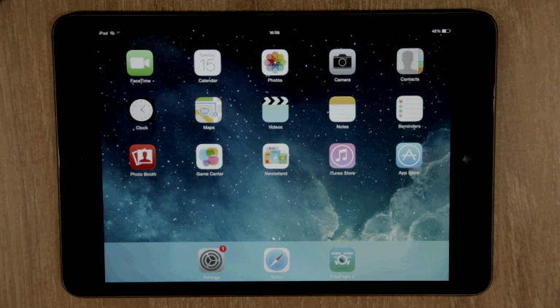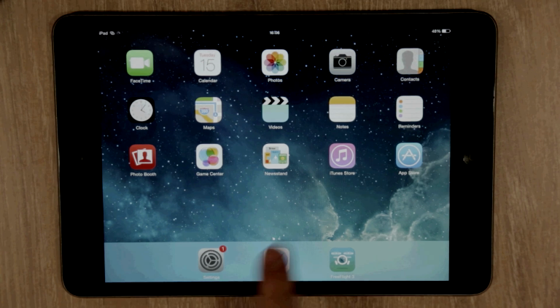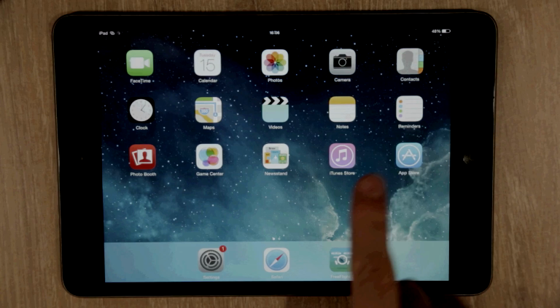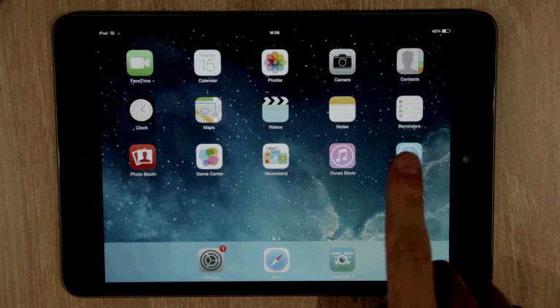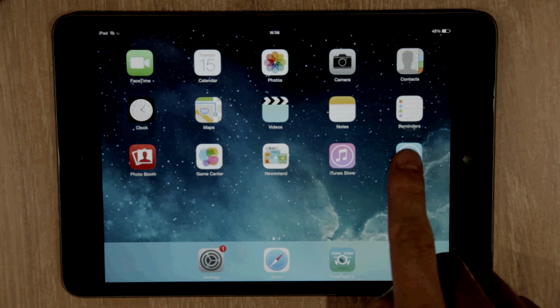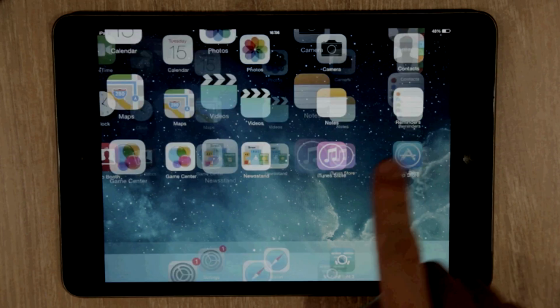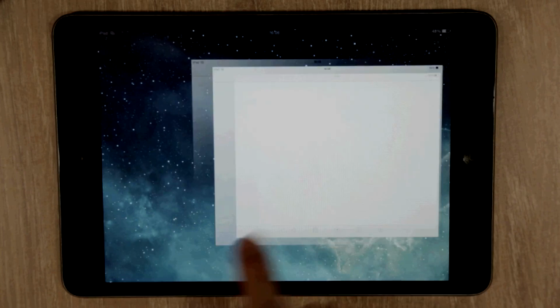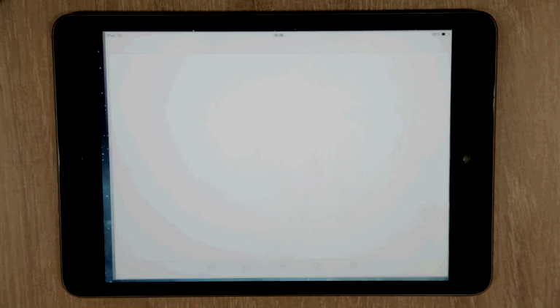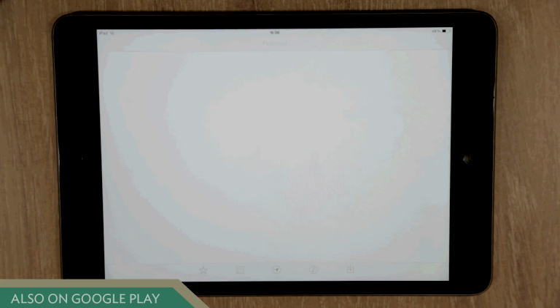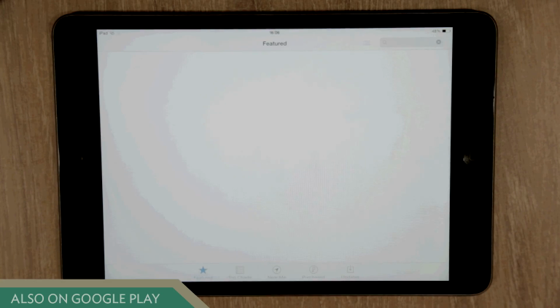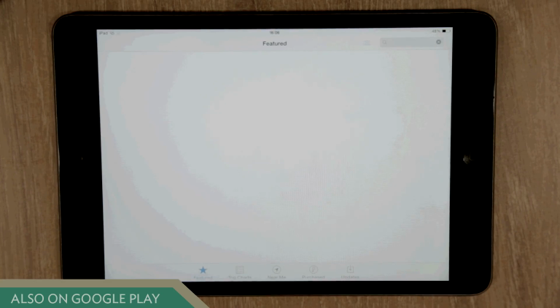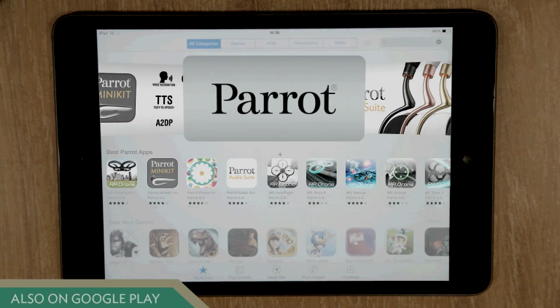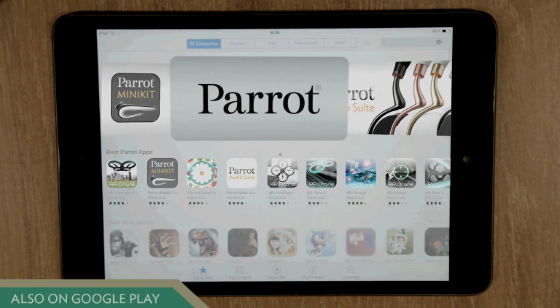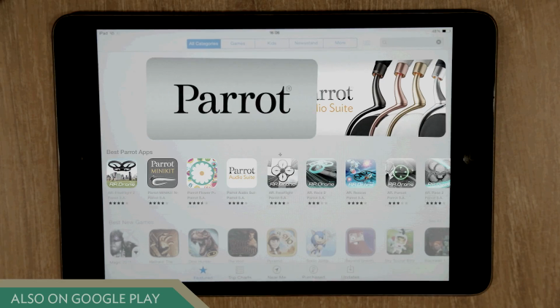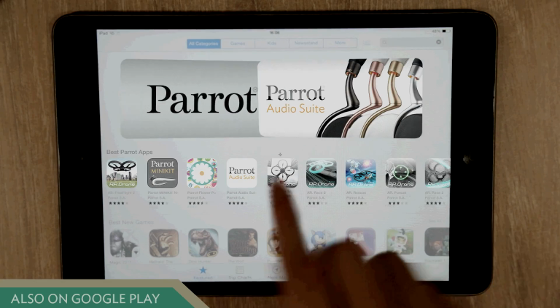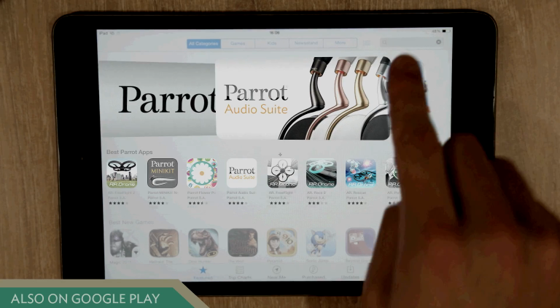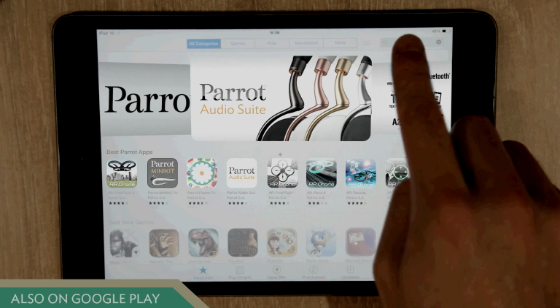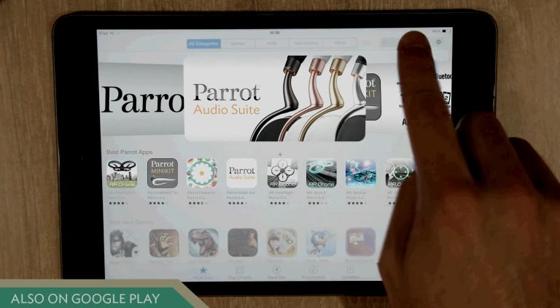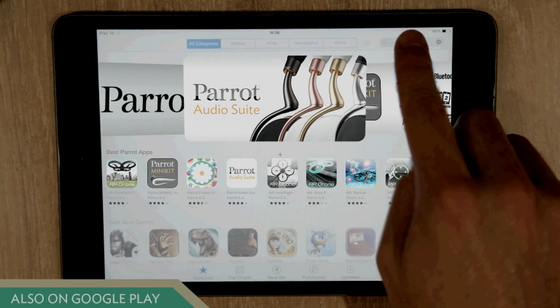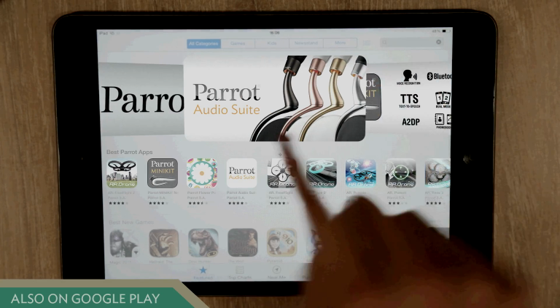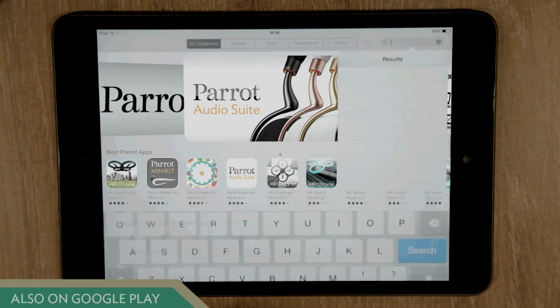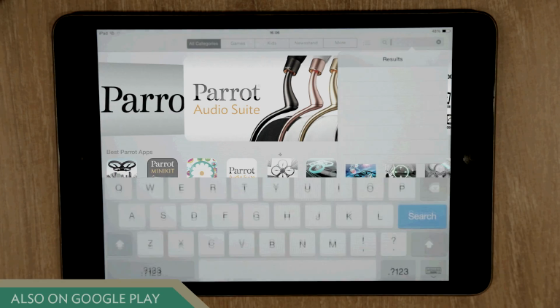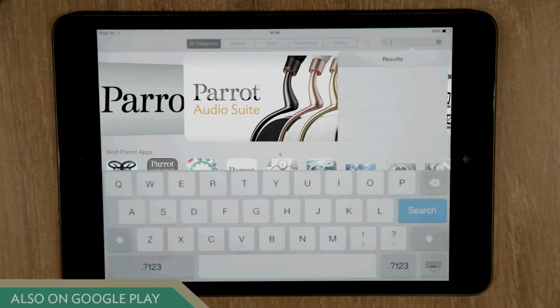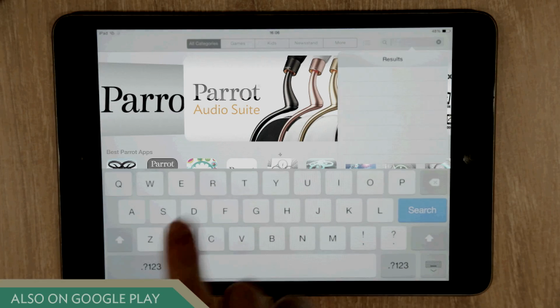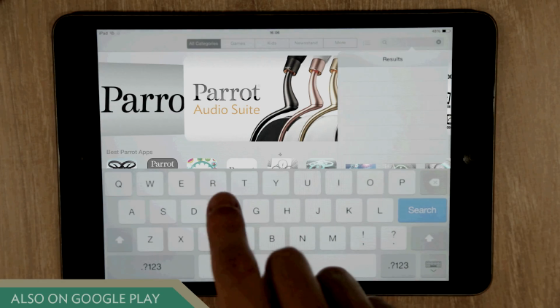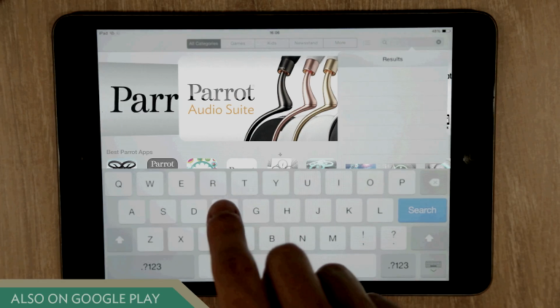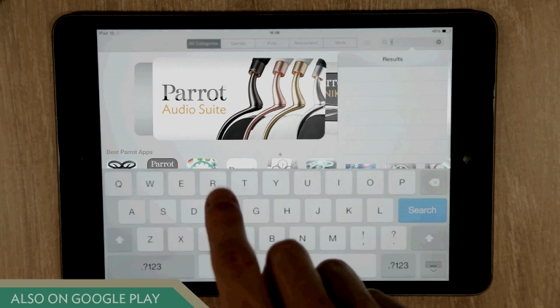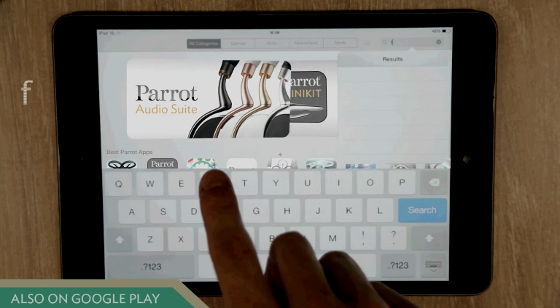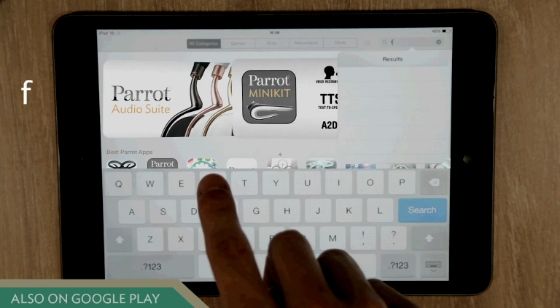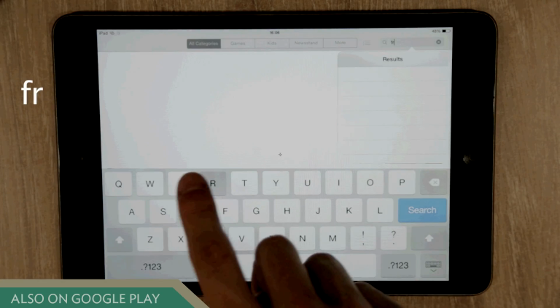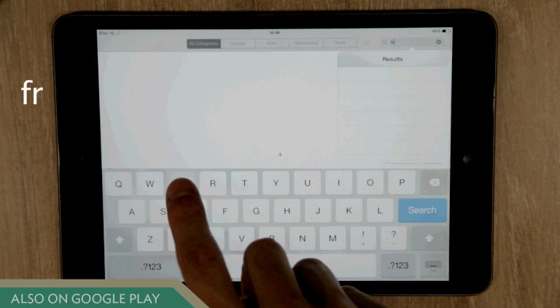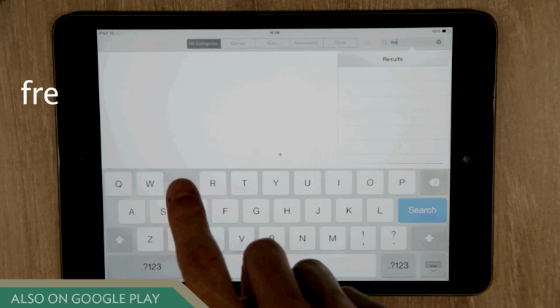To pilot your Jumping Sumo, download the free app FreeFlight3 on your smartphone or tablet.